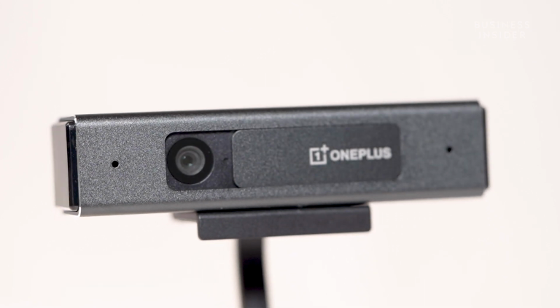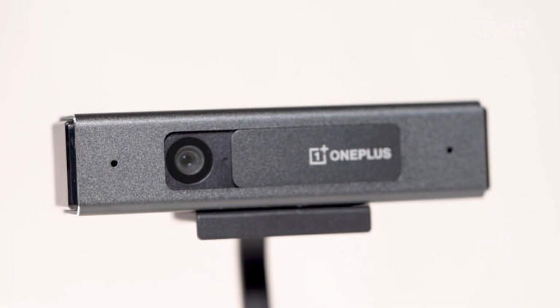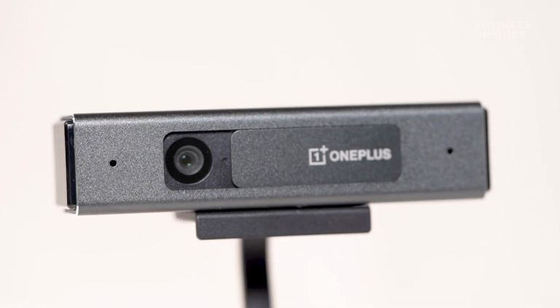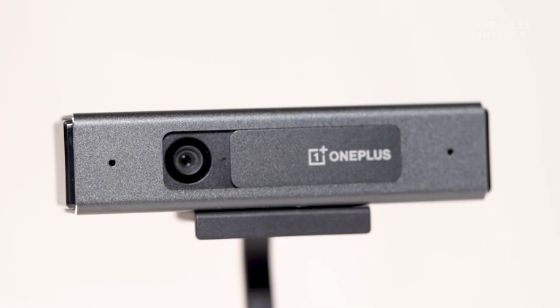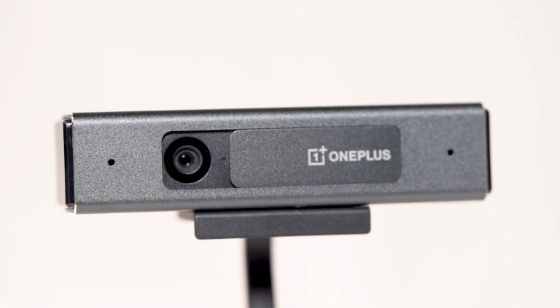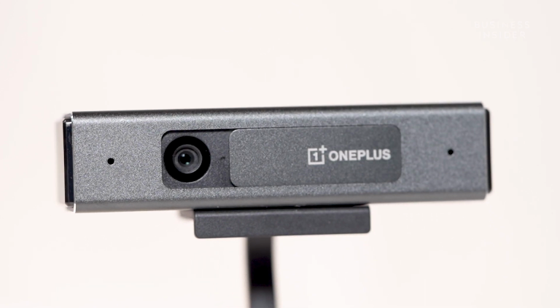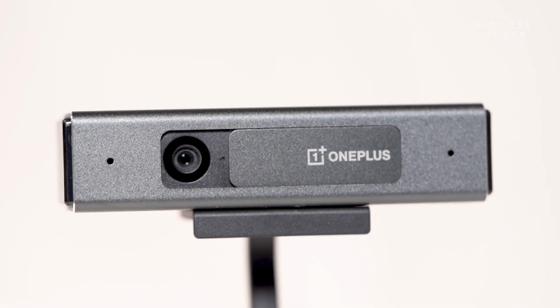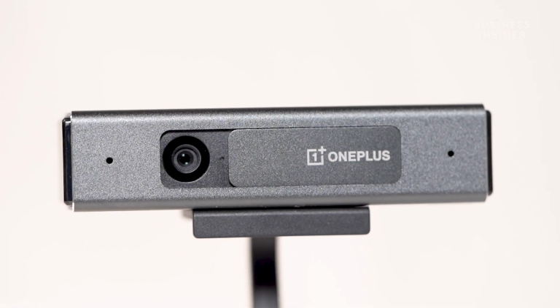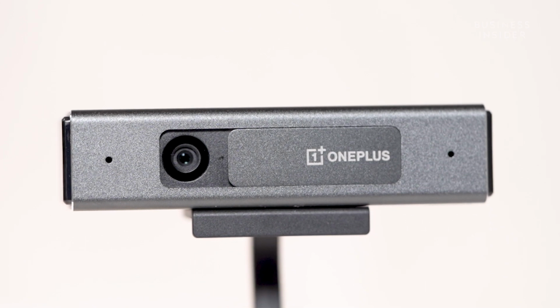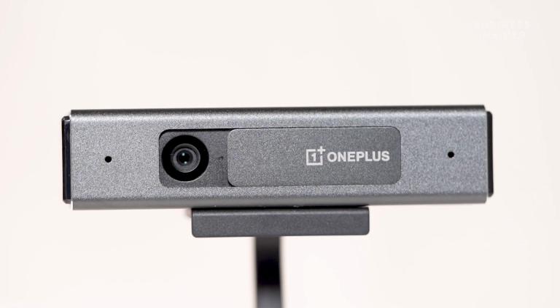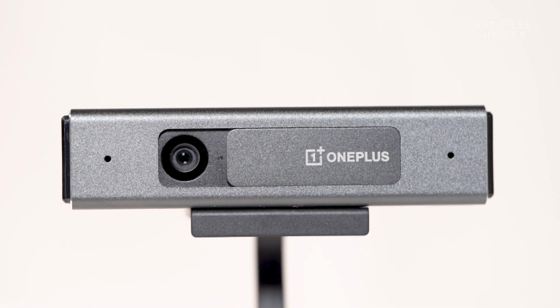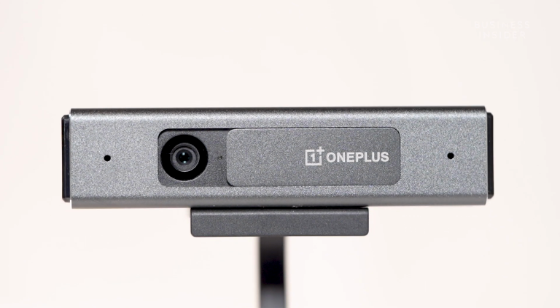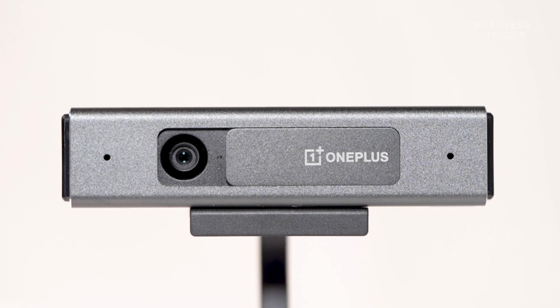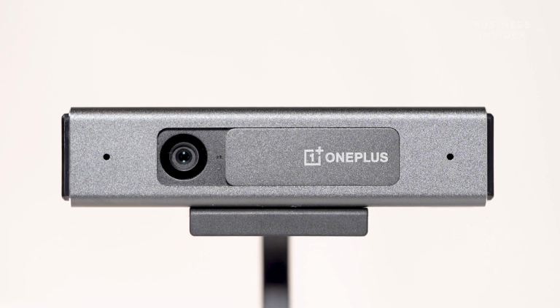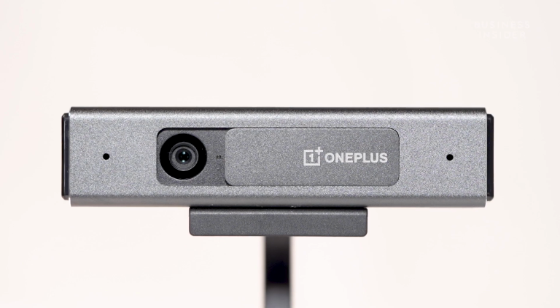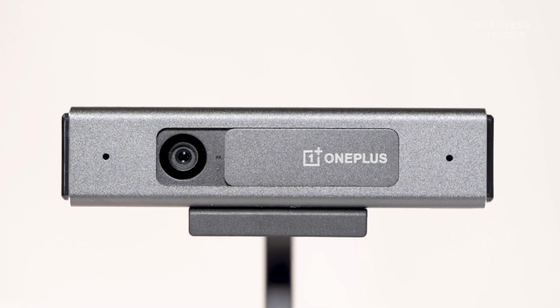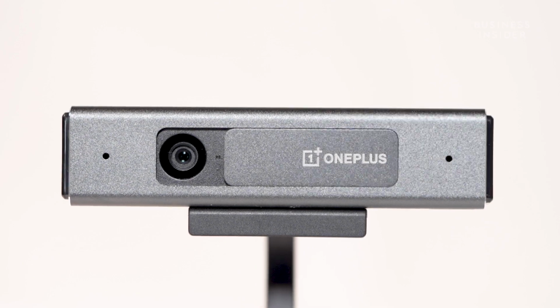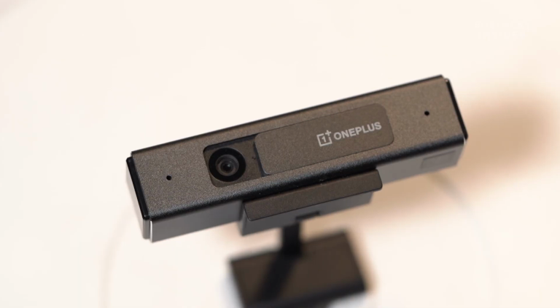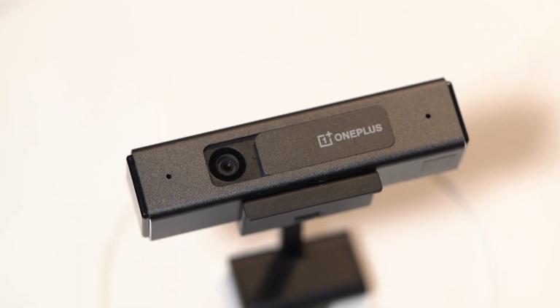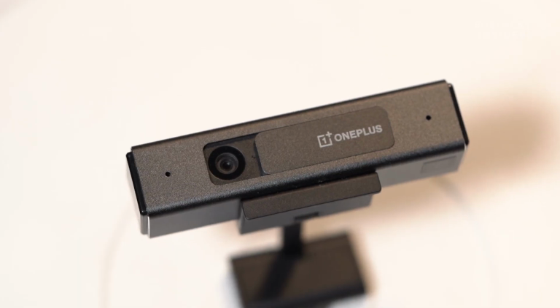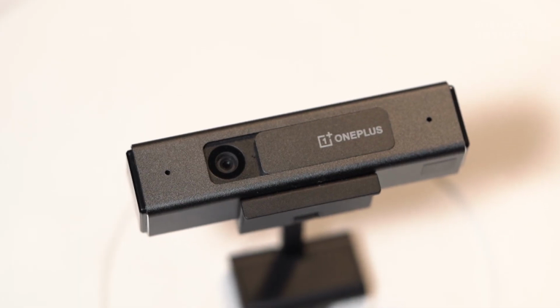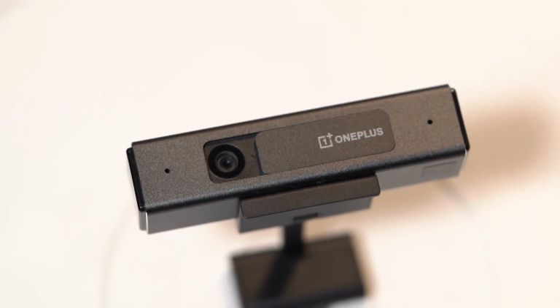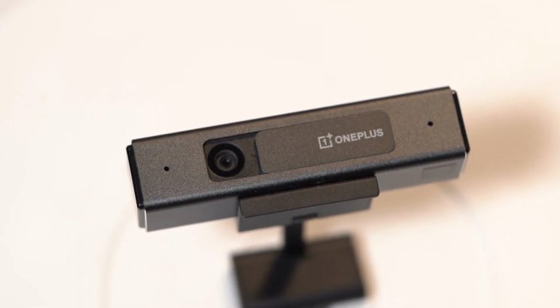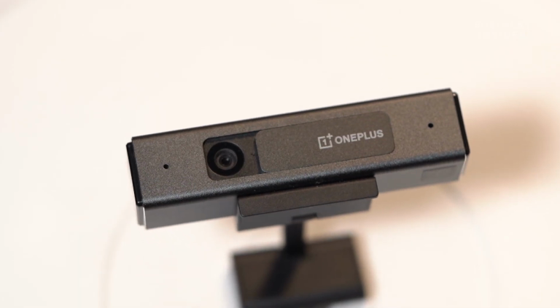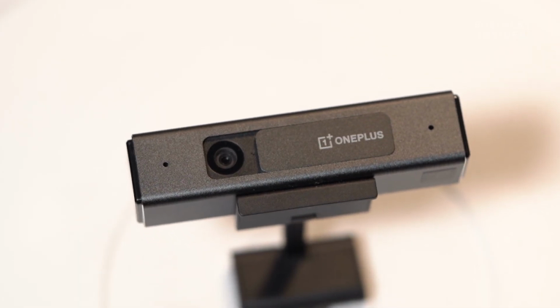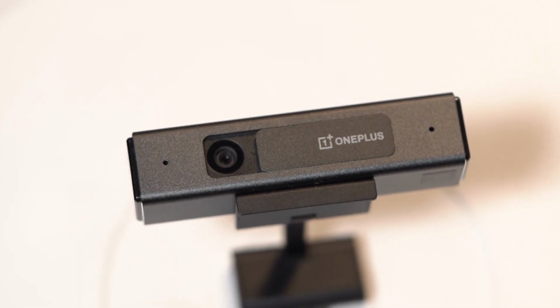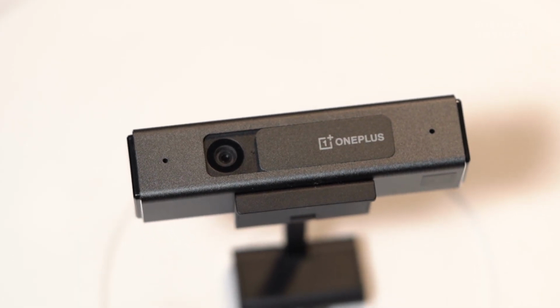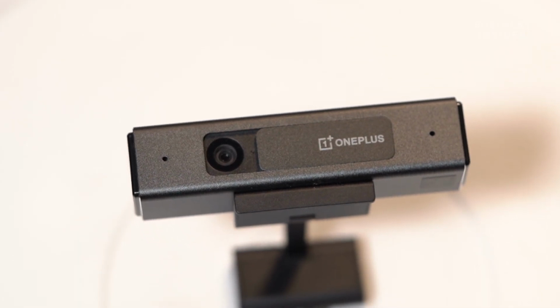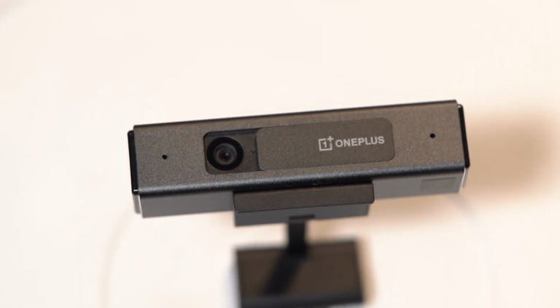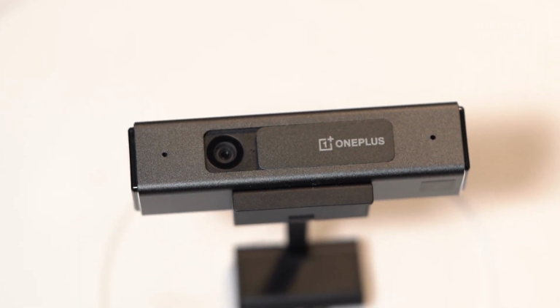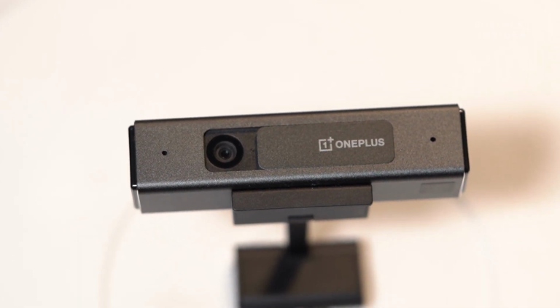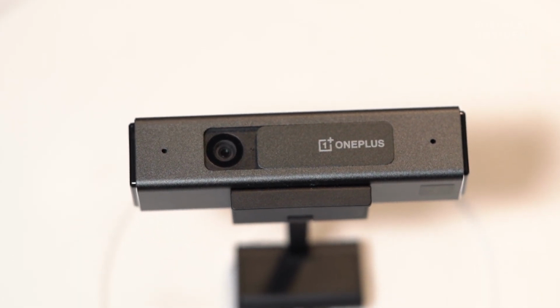You get a slider on the camera which secures your privacy. You can simply slide and cover the lens, giving you a sense of safety. Also, no apps will record your video or audio without your permission.